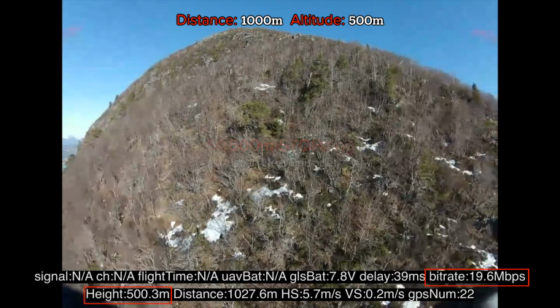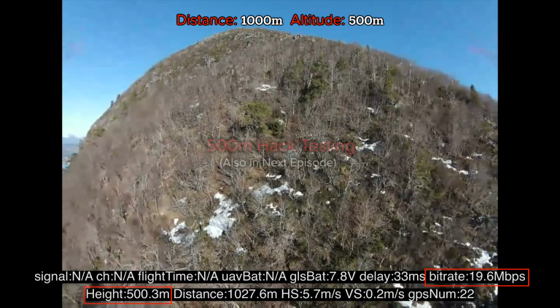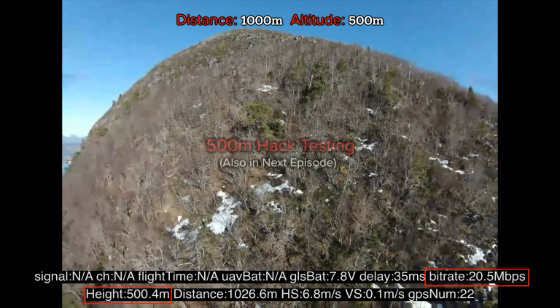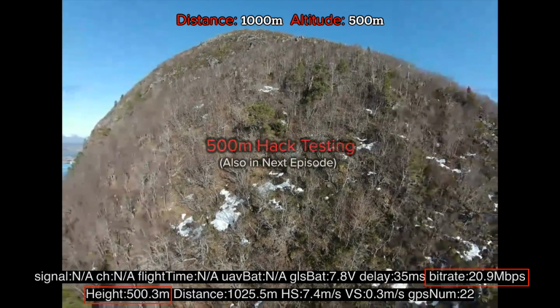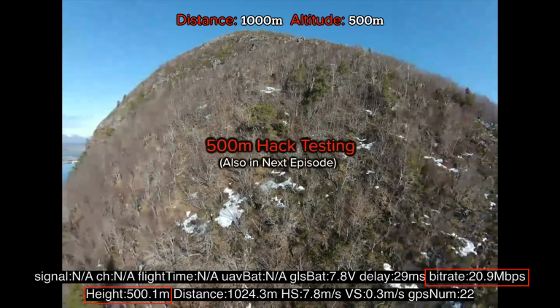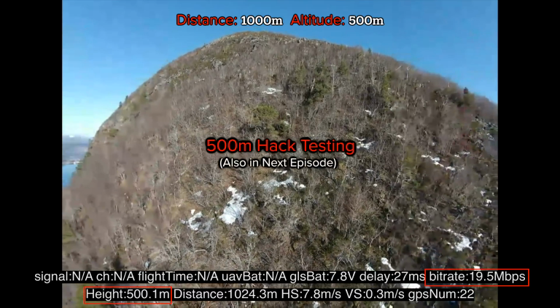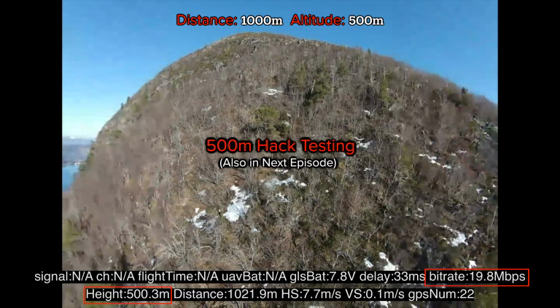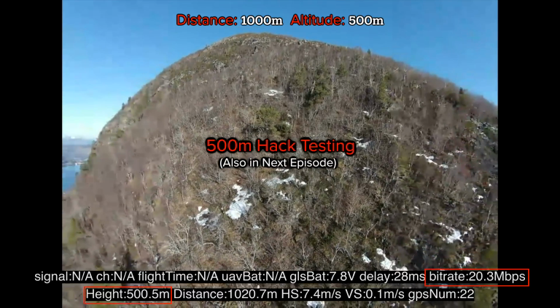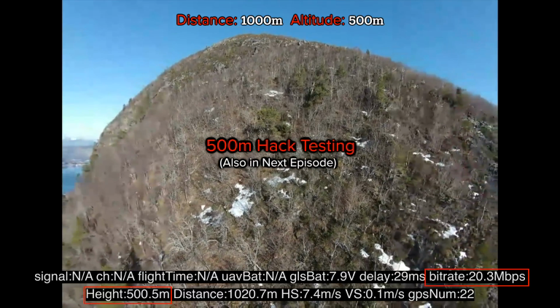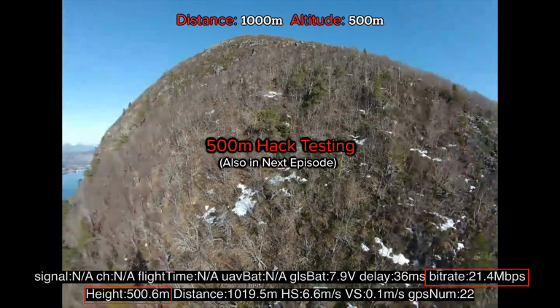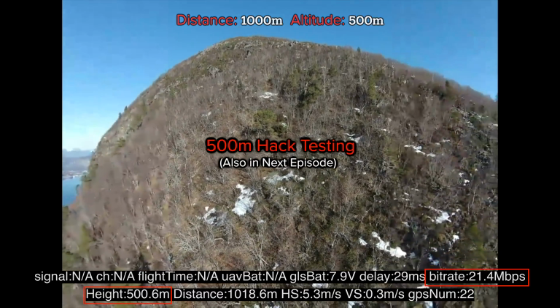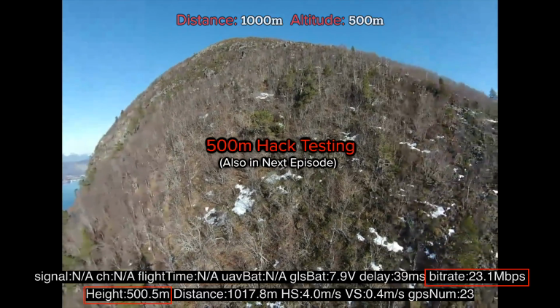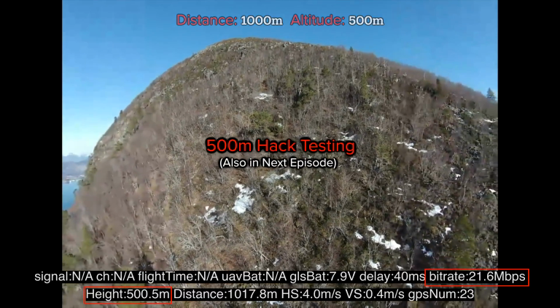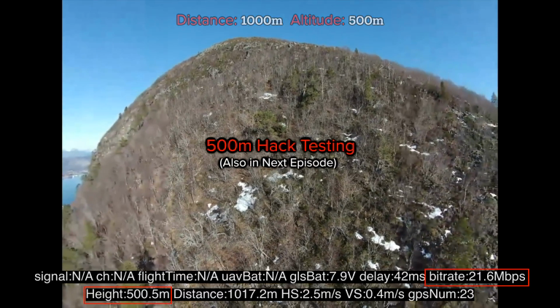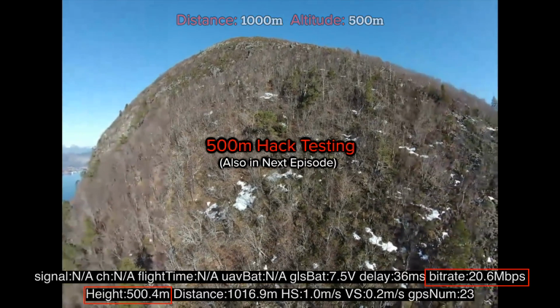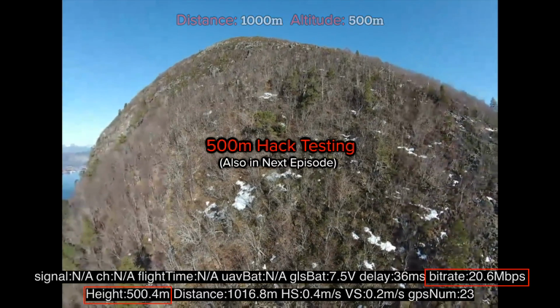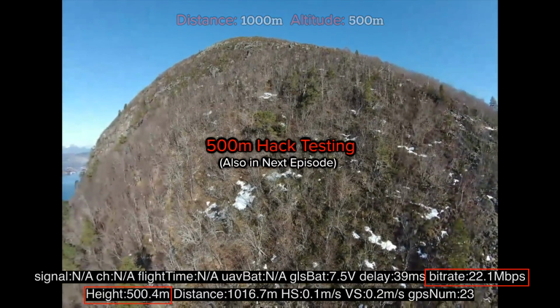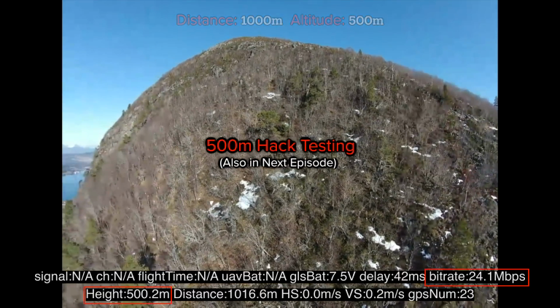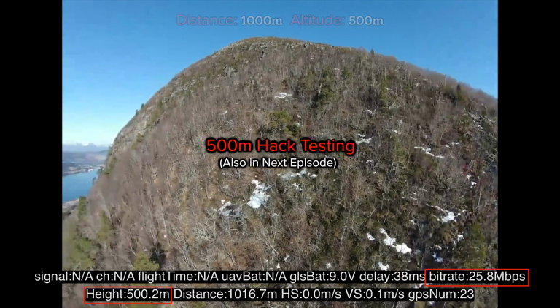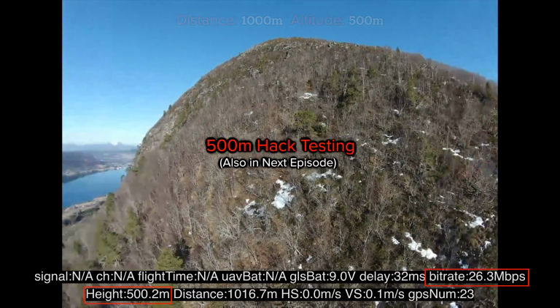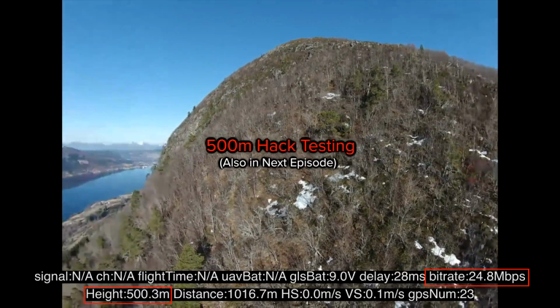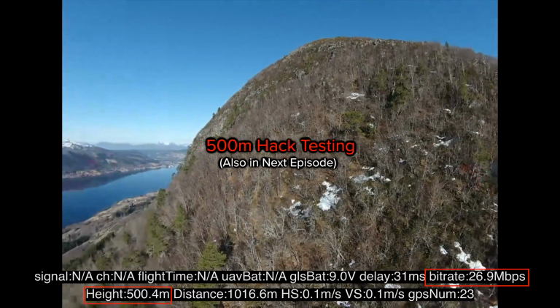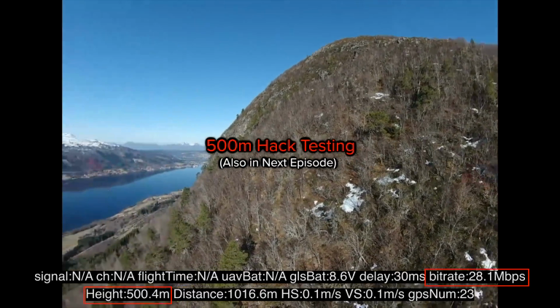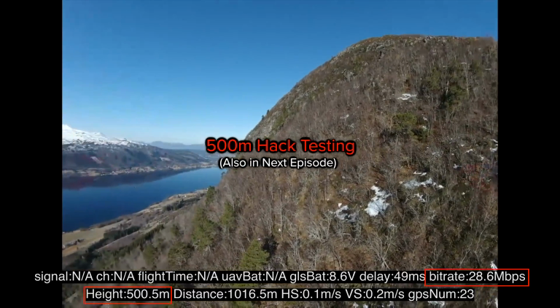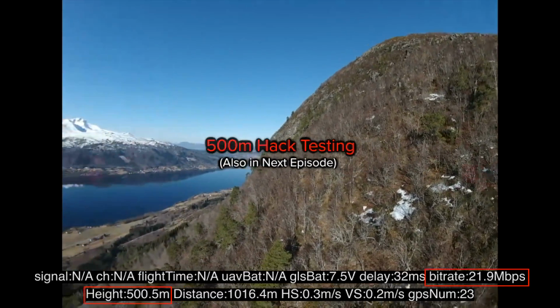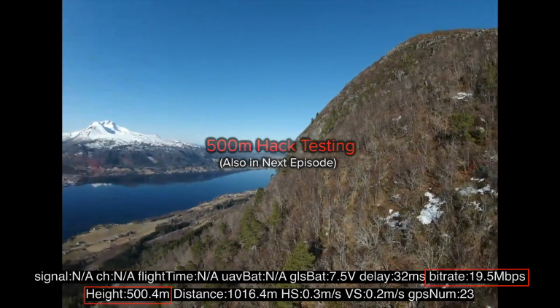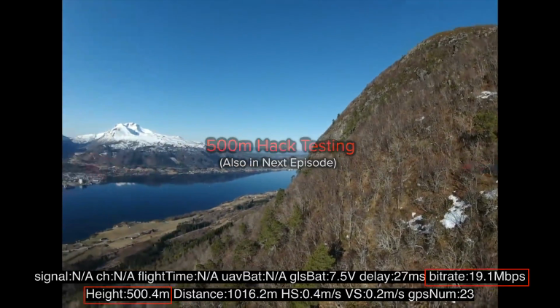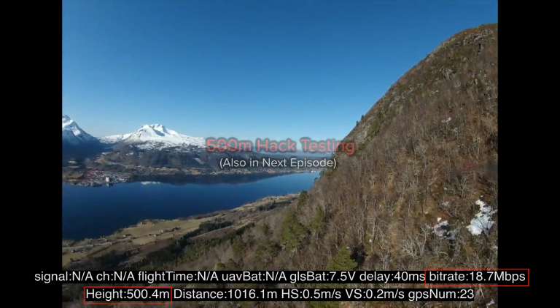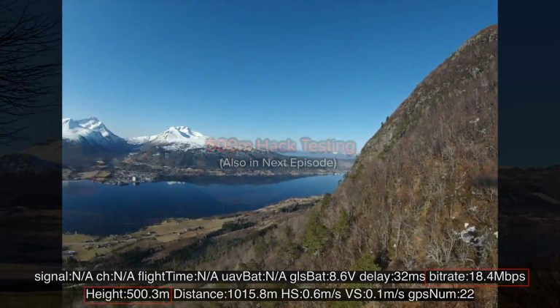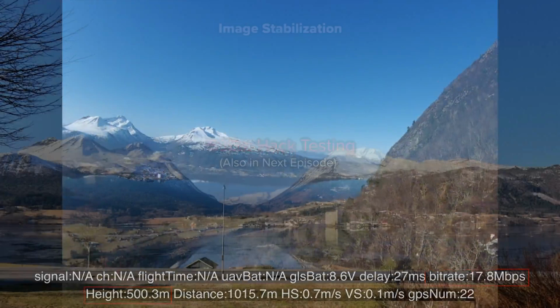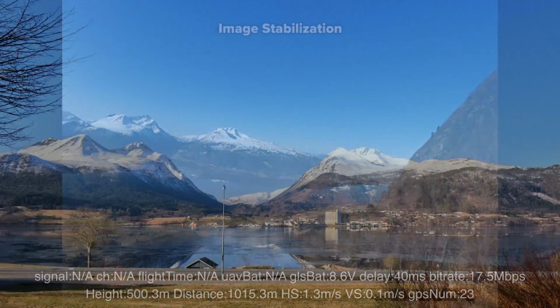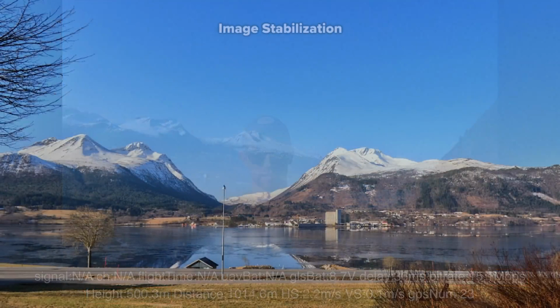That's the 500 meter mark — oh that was stressful. At least it beeped or something, like hey, I'm gonna stop you.